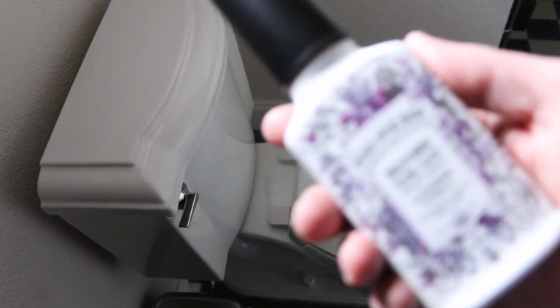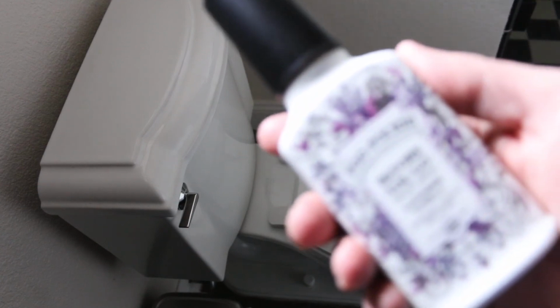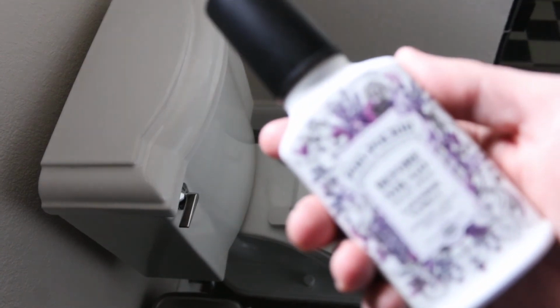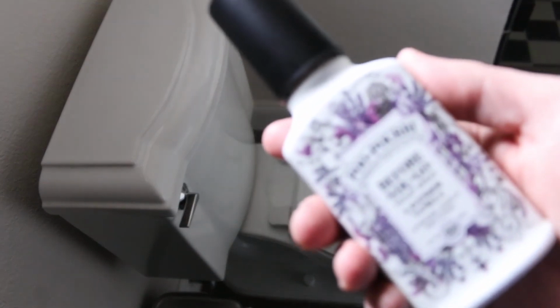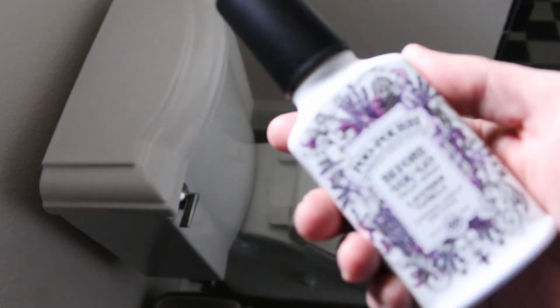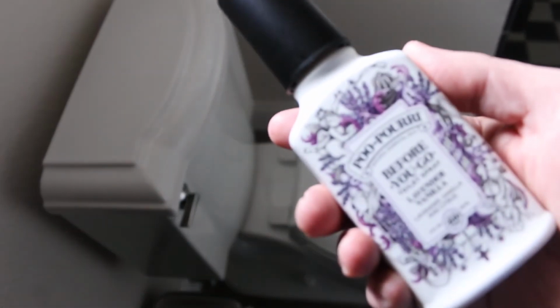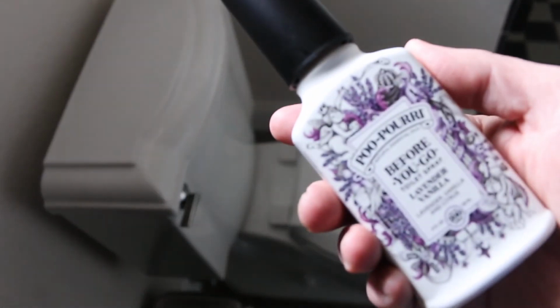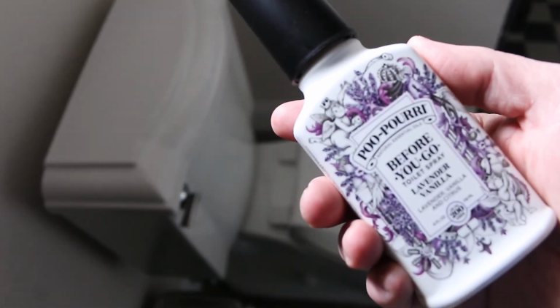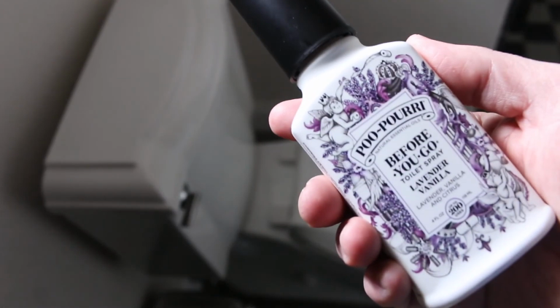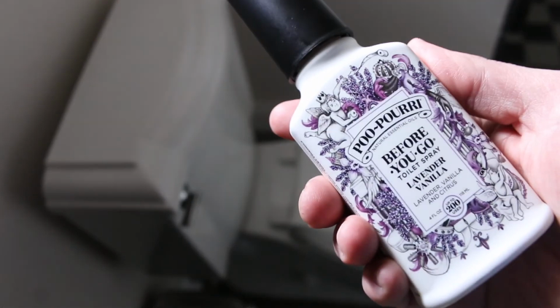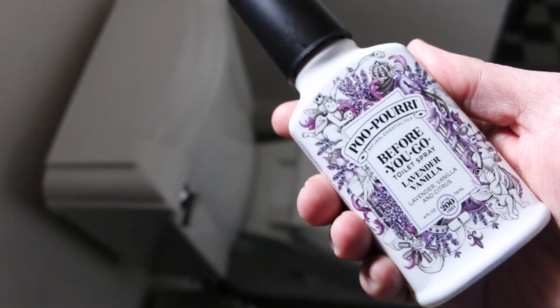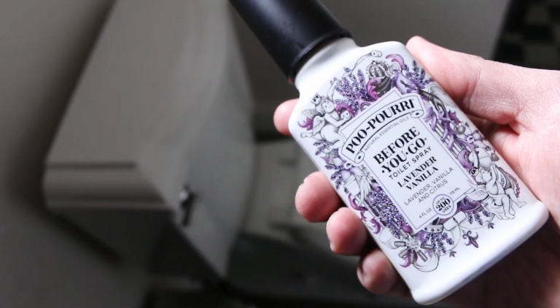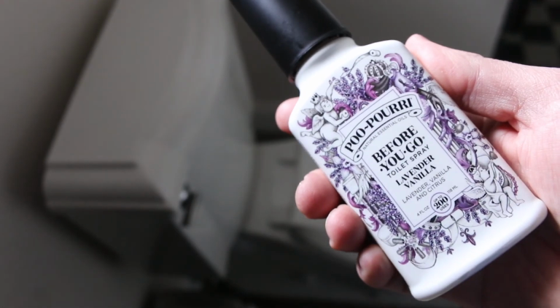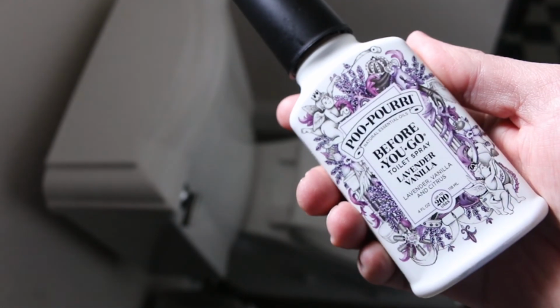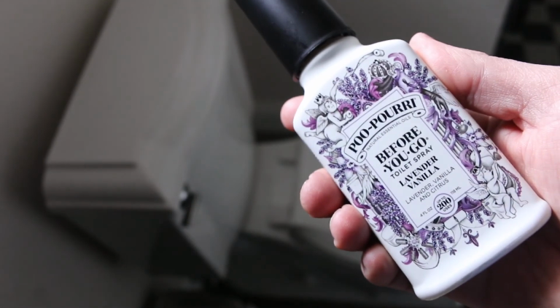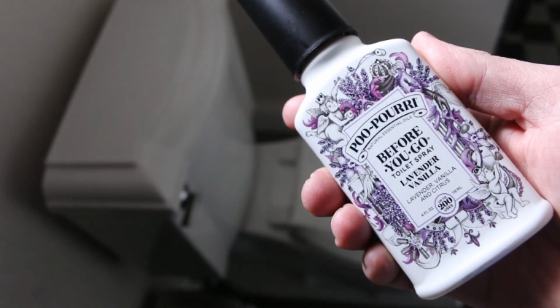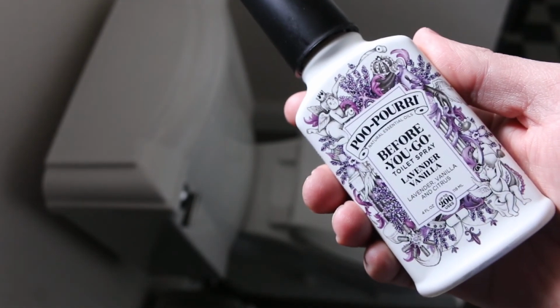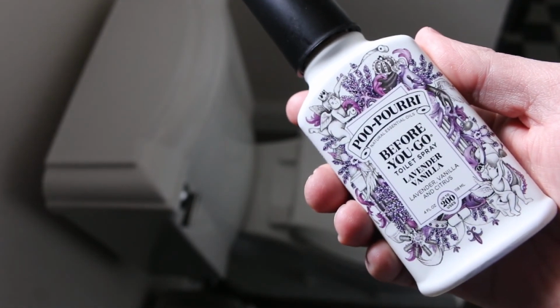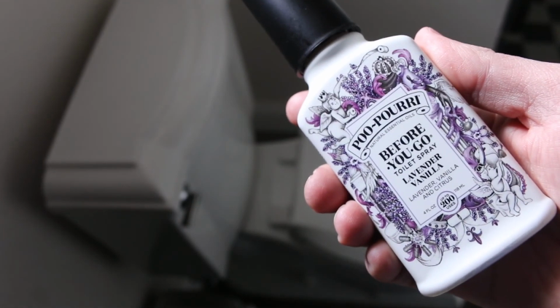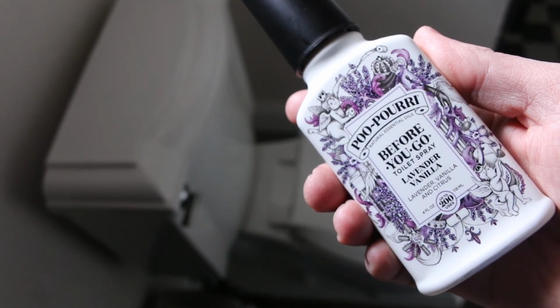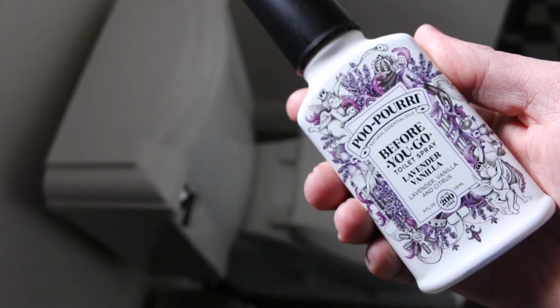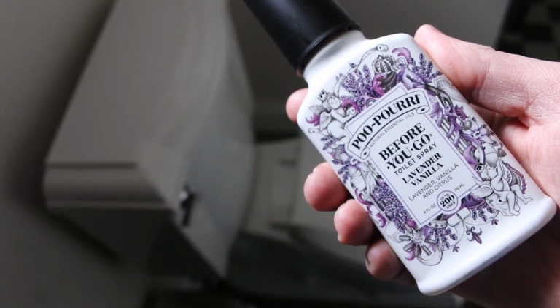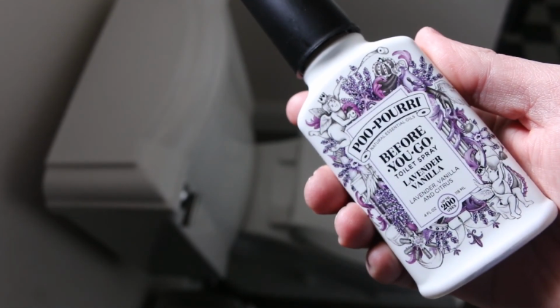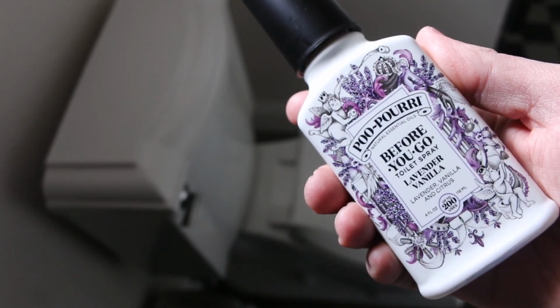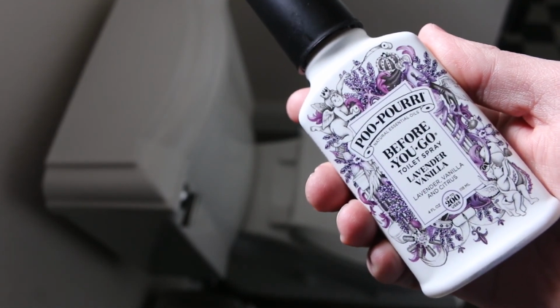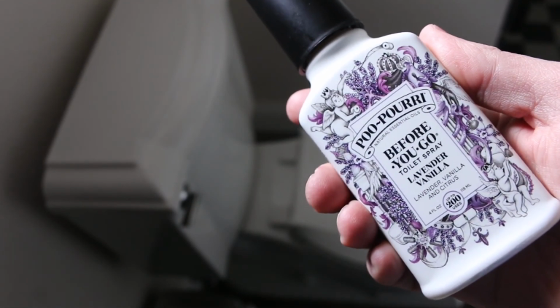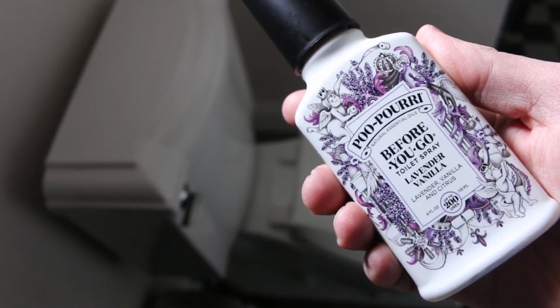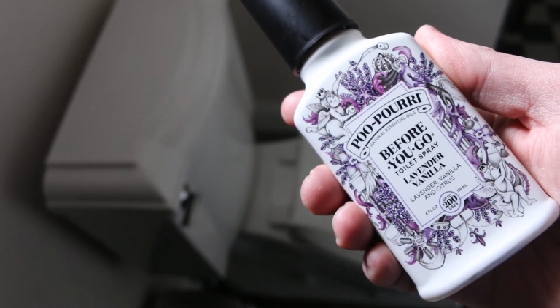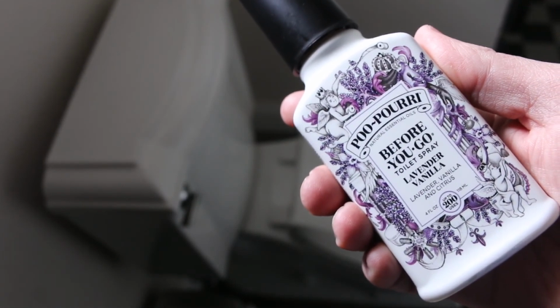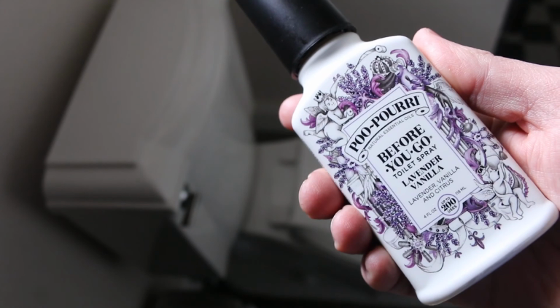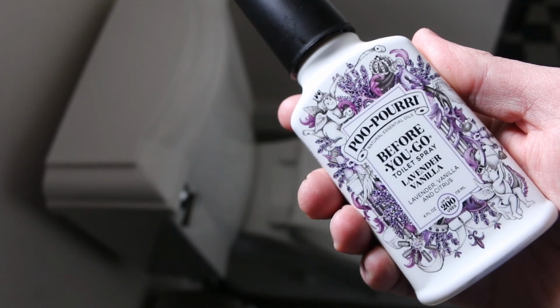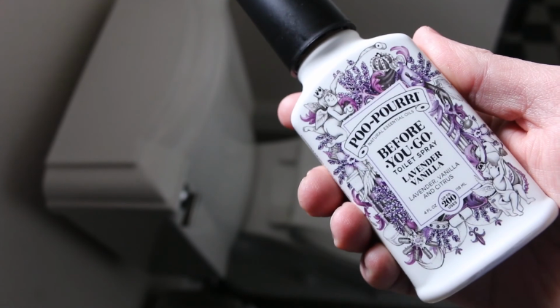Despite the bold print, I never remember using this stuff until after I've went.